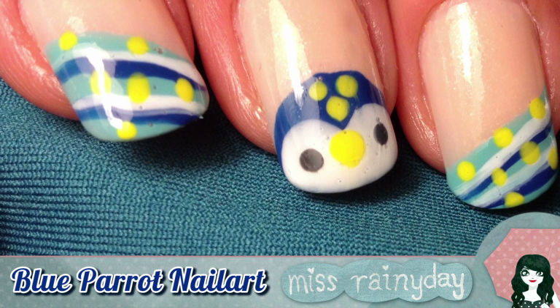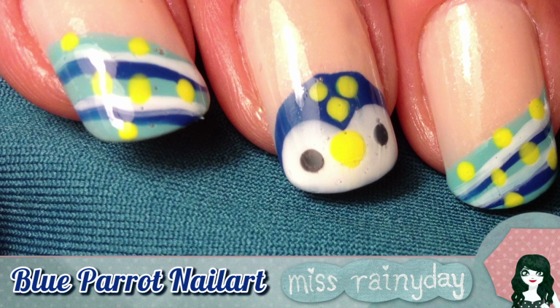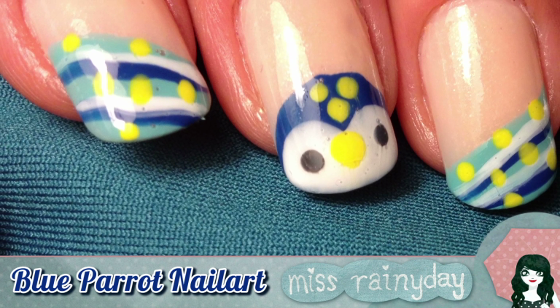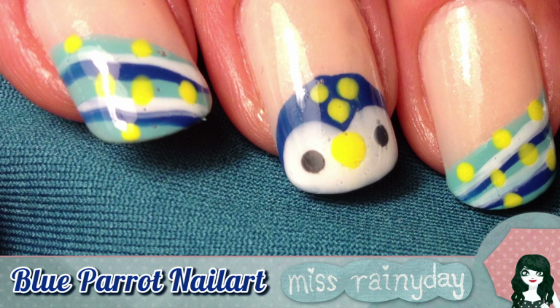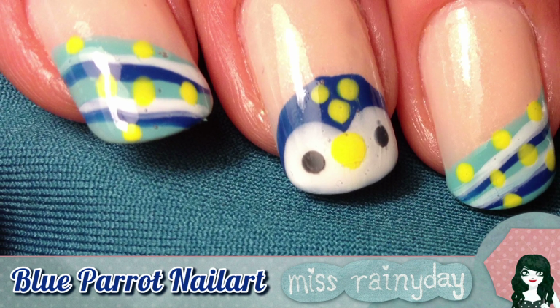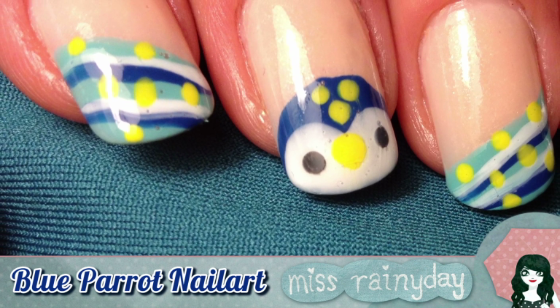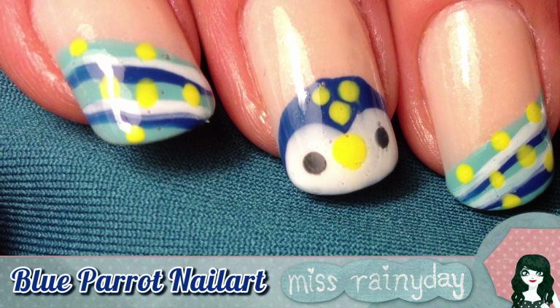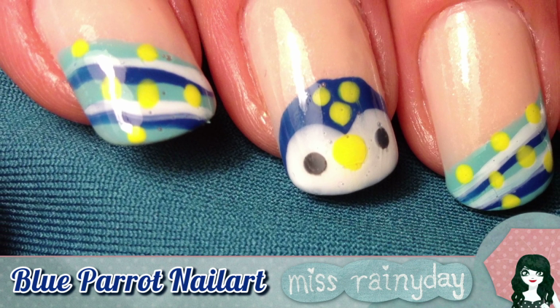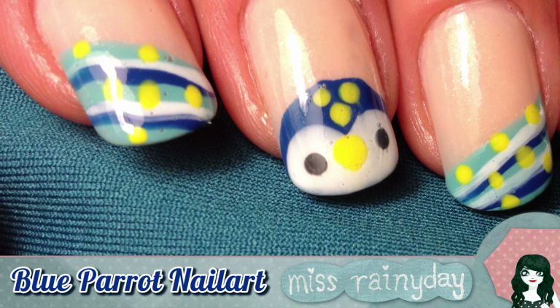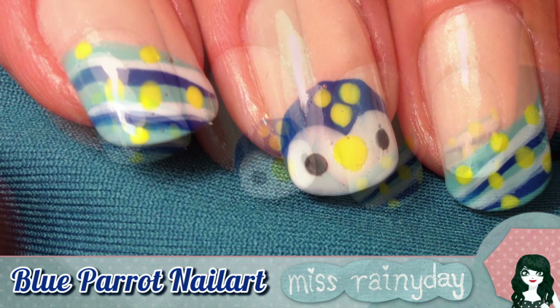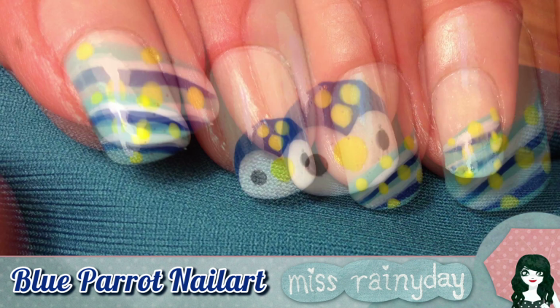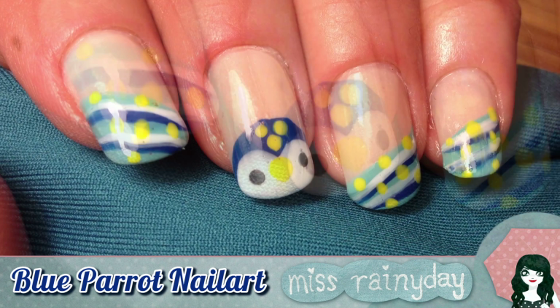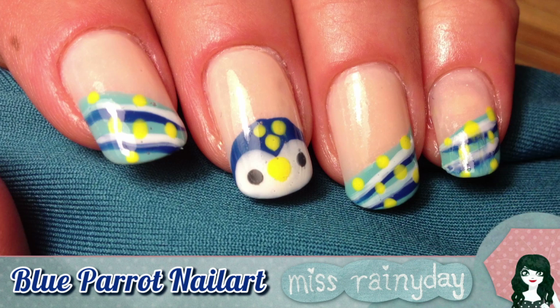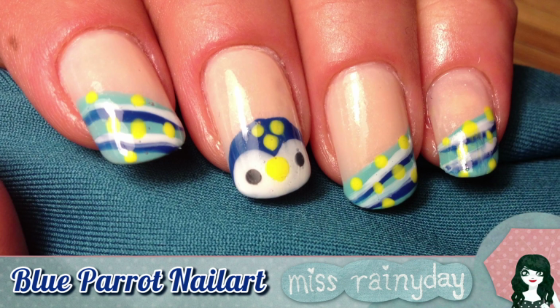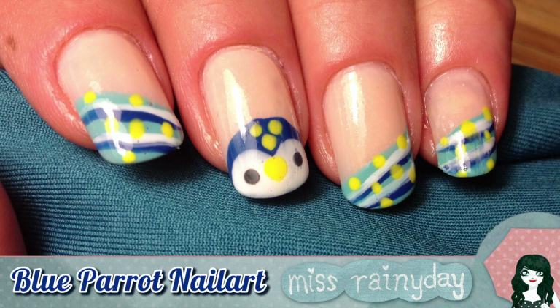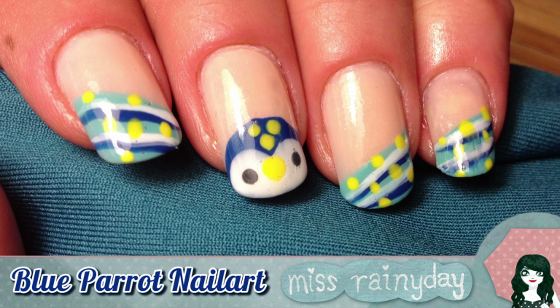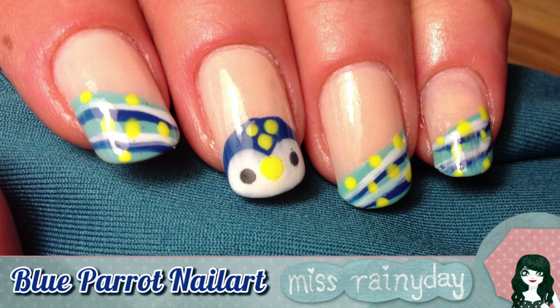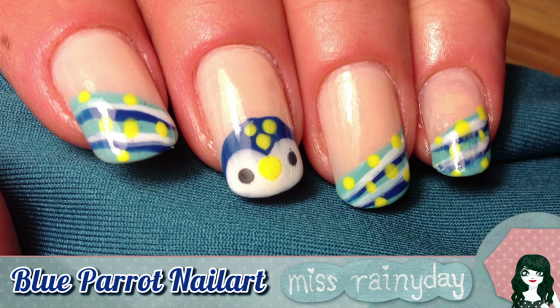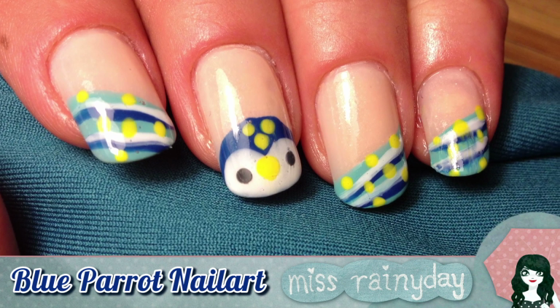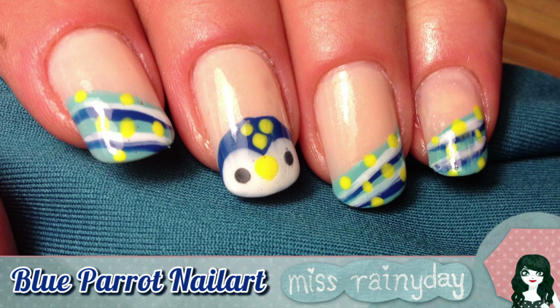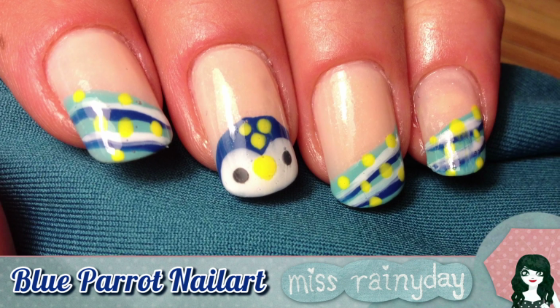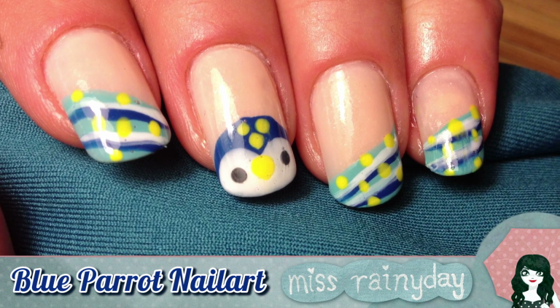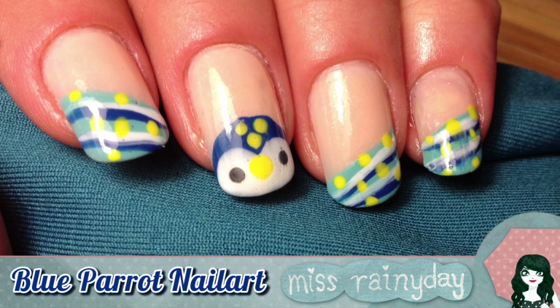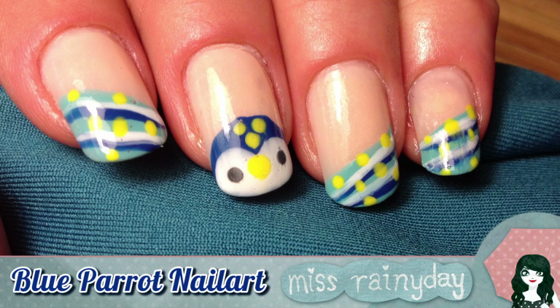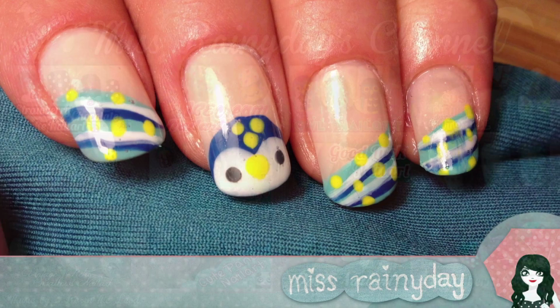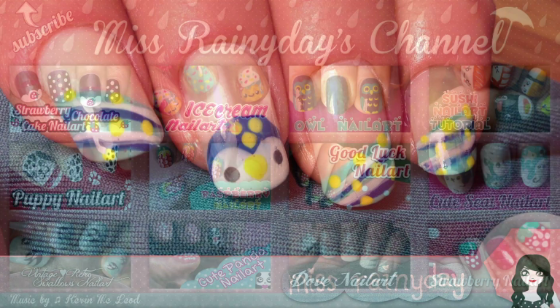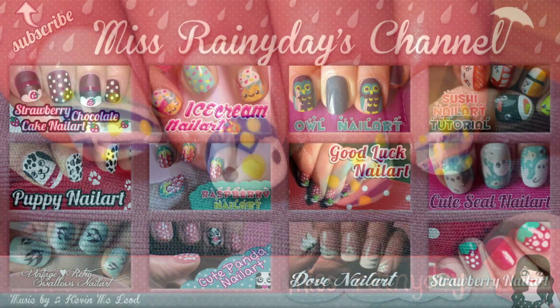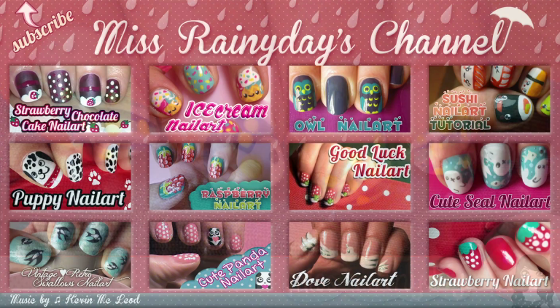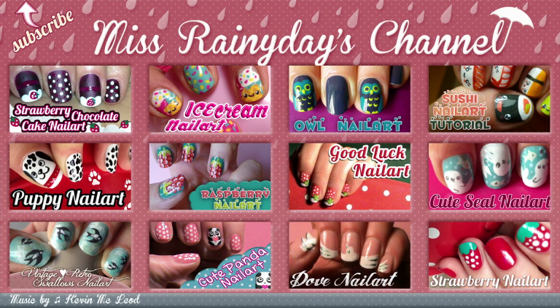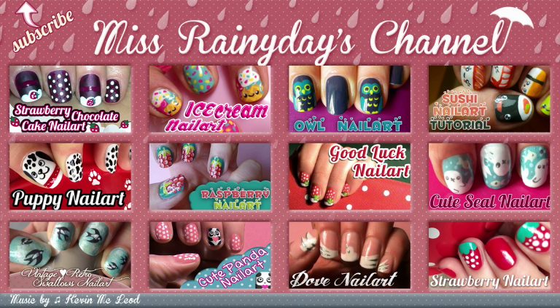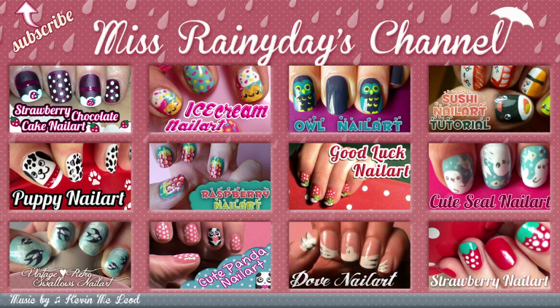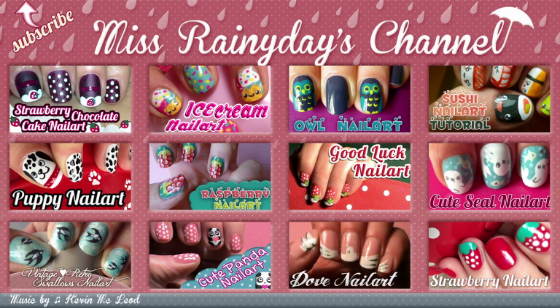This was really easy, right? Please let me know if this design worked out for you. Thumbs up makes me happy! Bye bye!